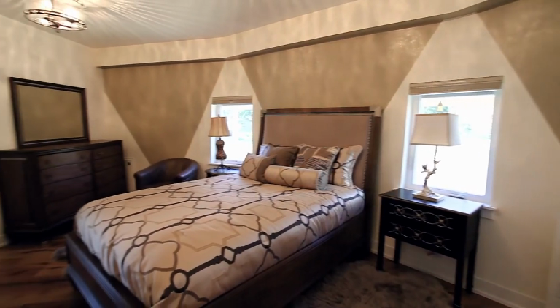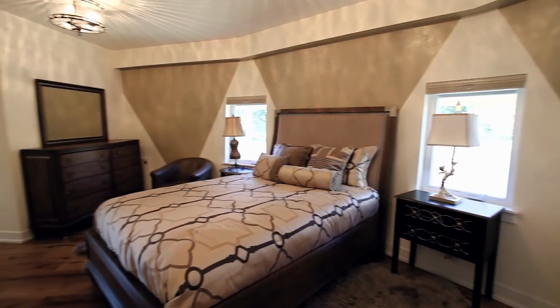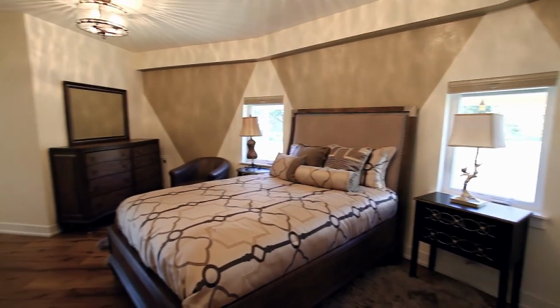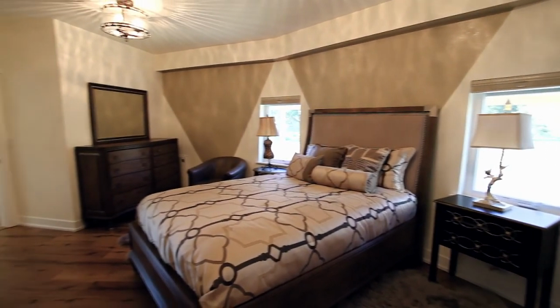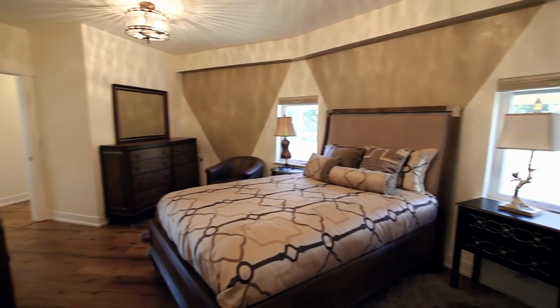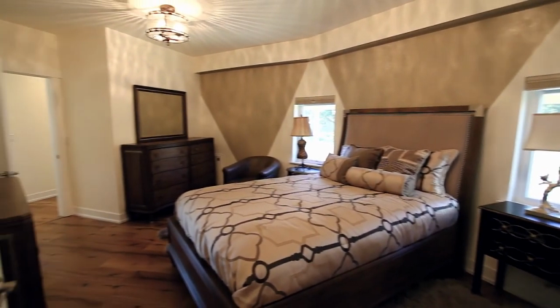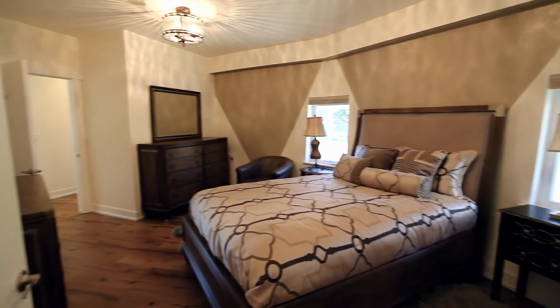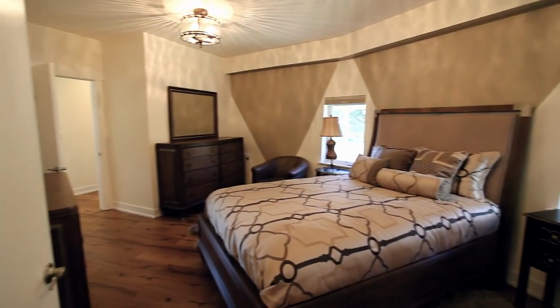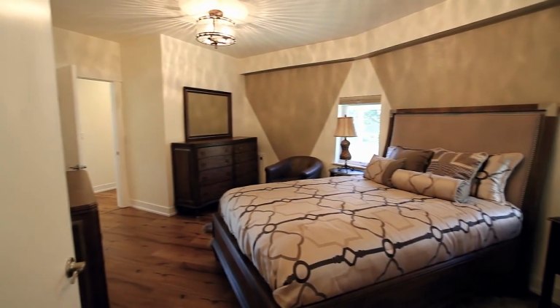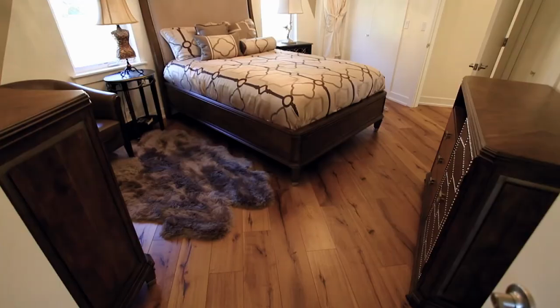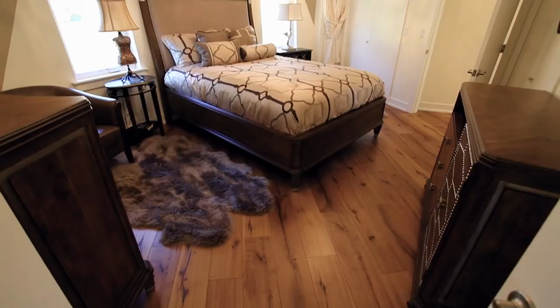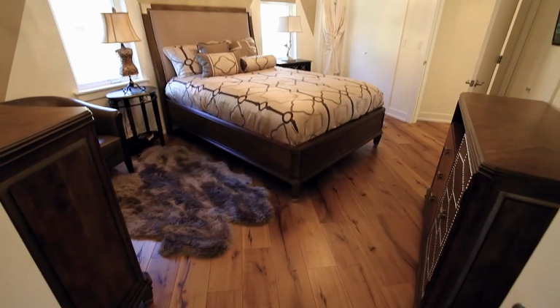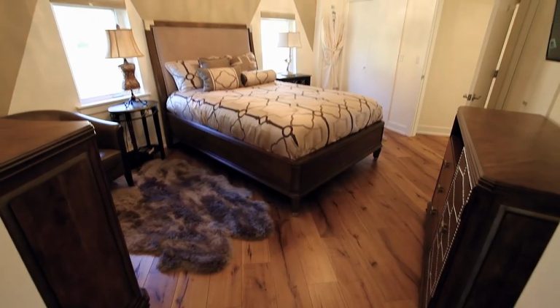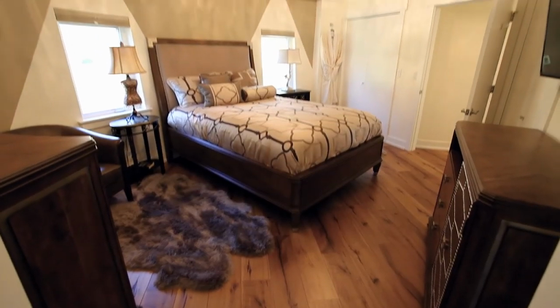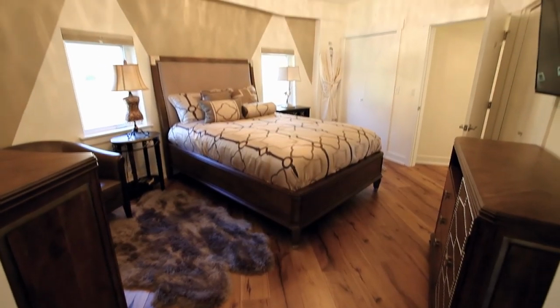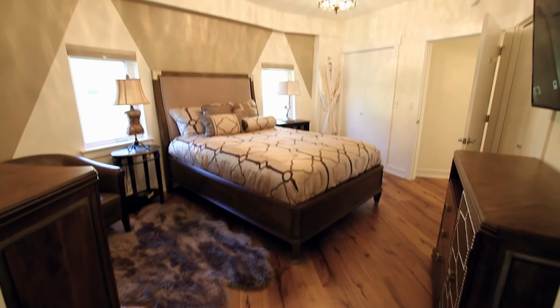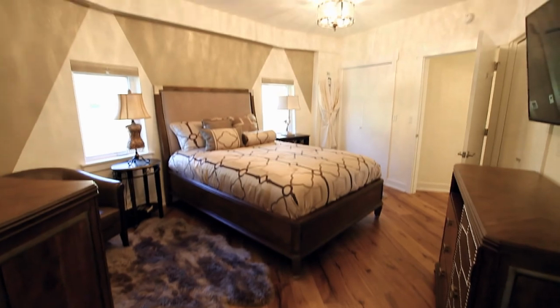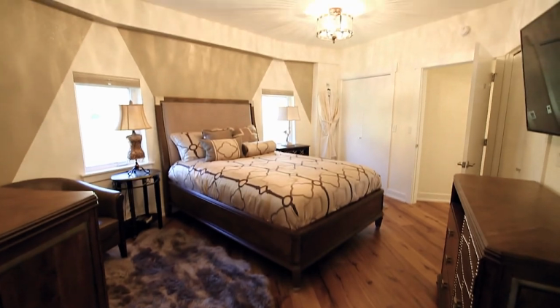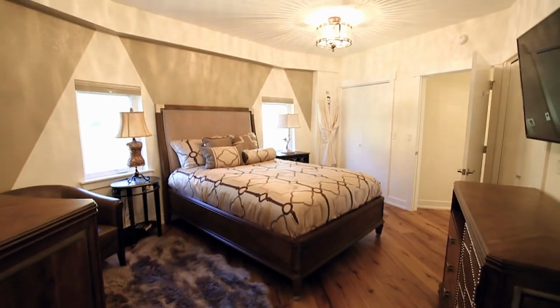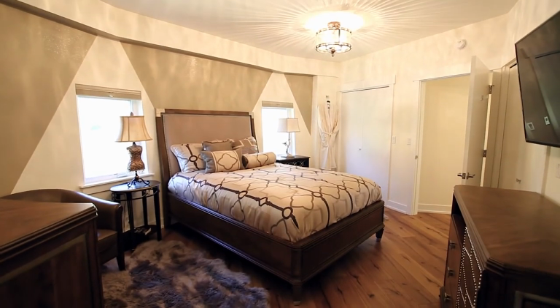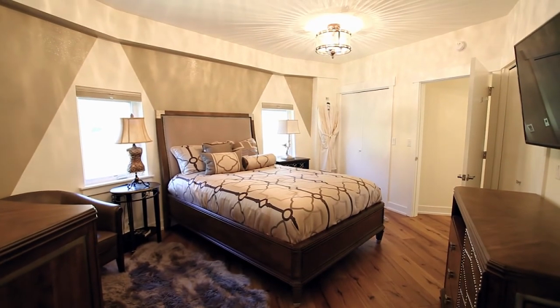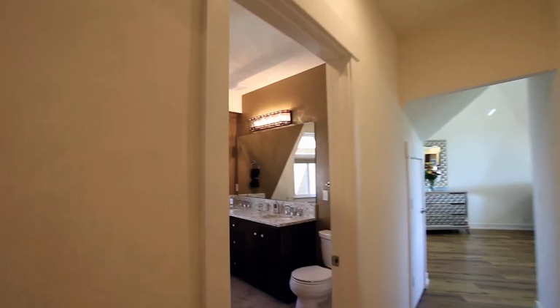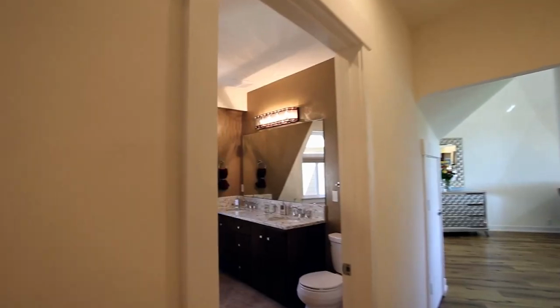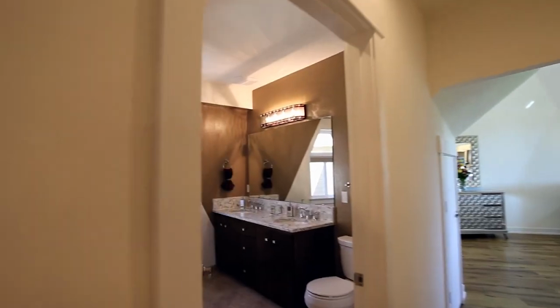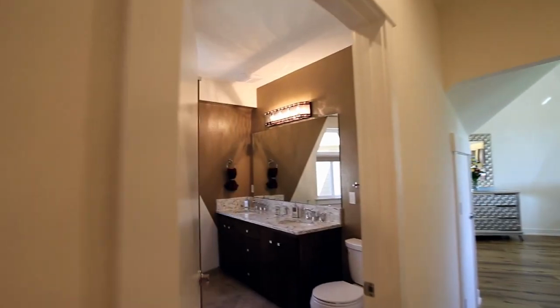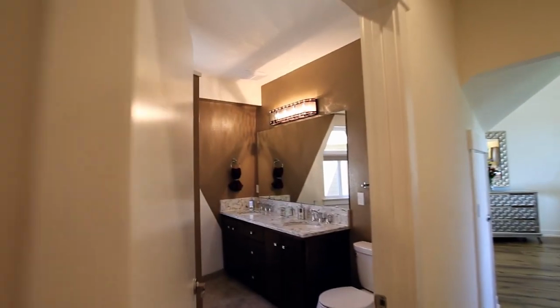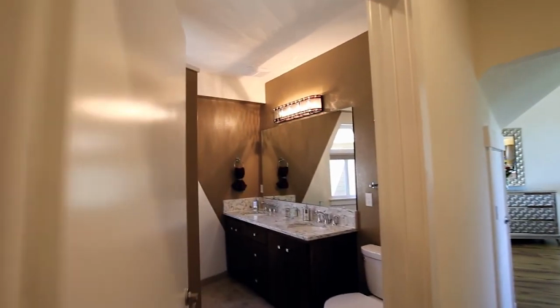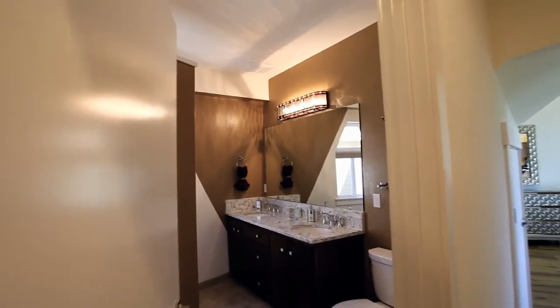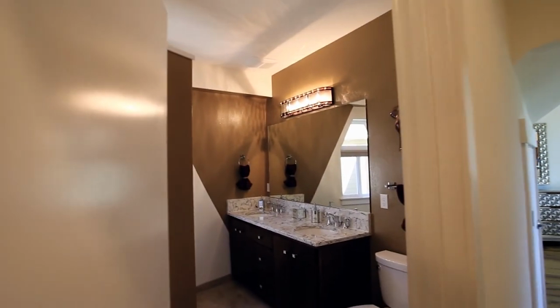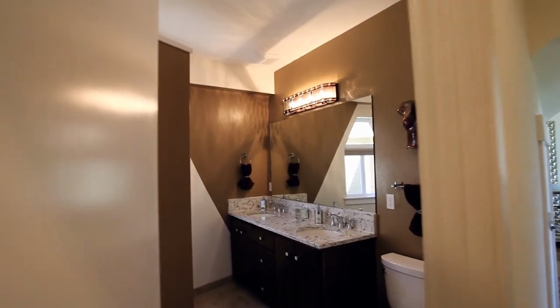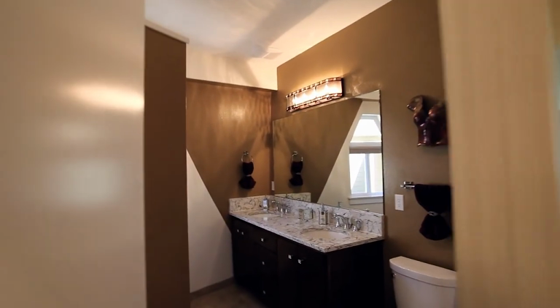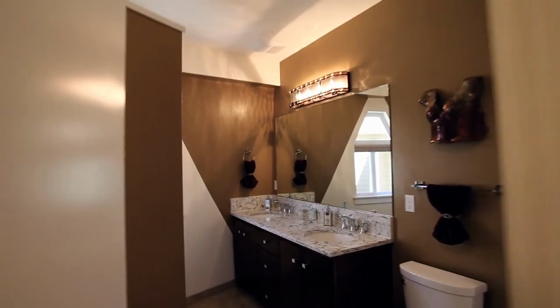Also on the main floor, a private master suite and a master bath with beautiful finishes.